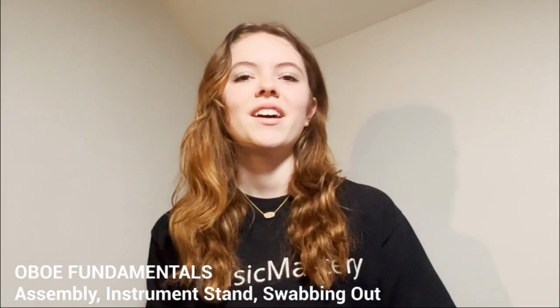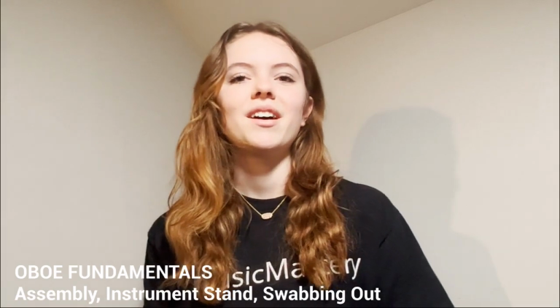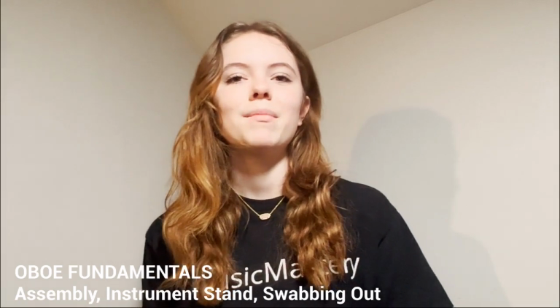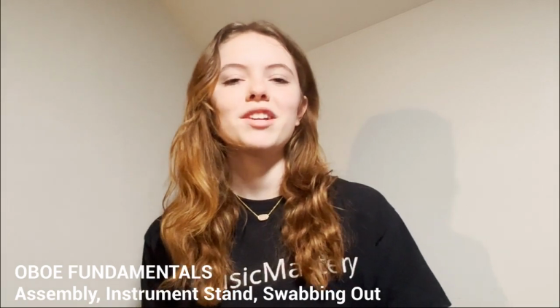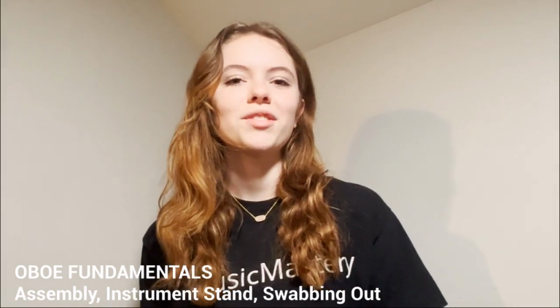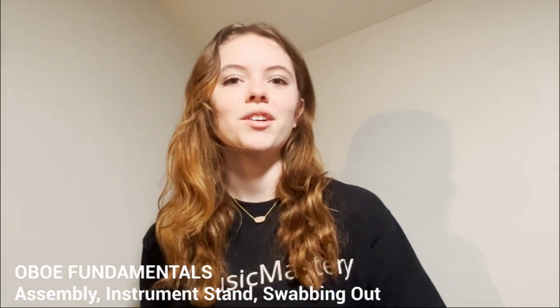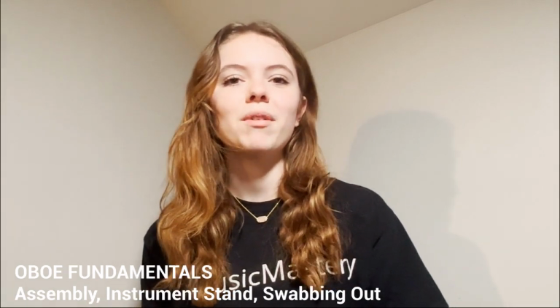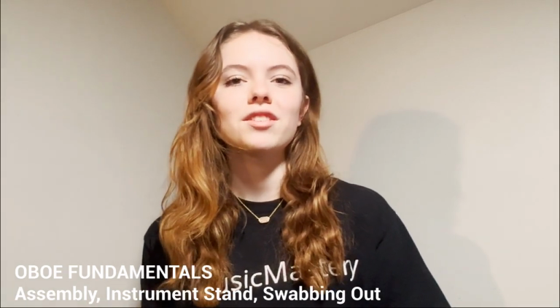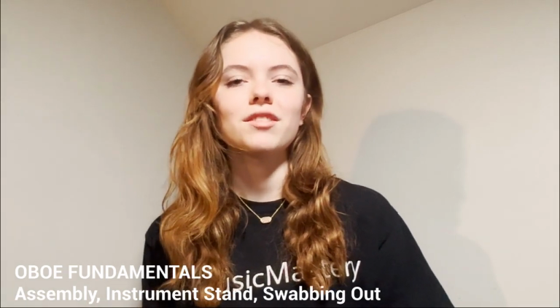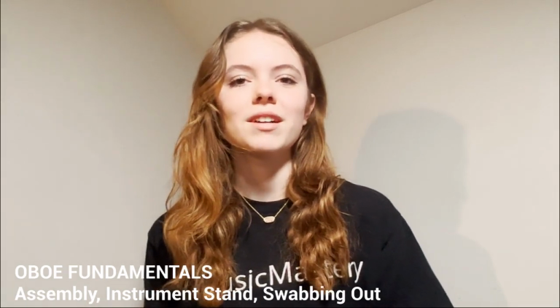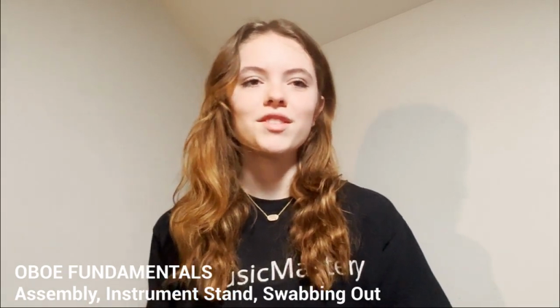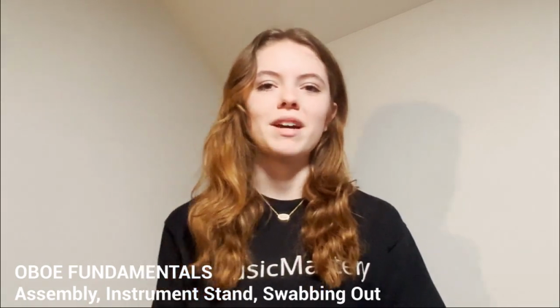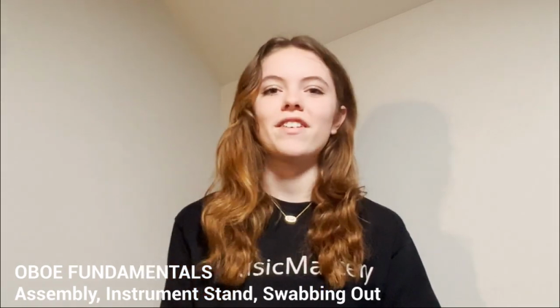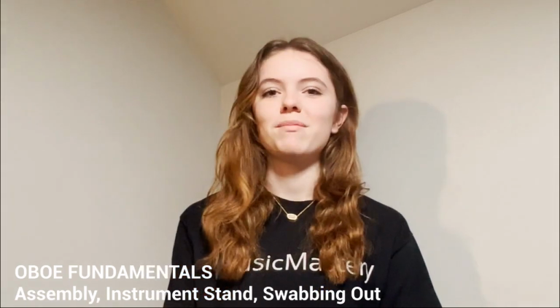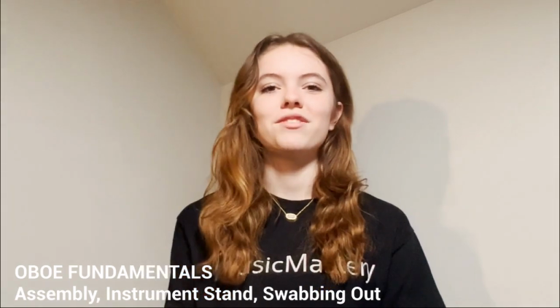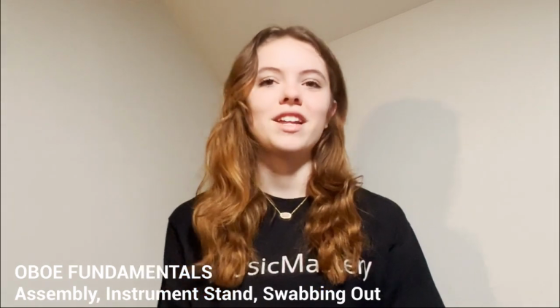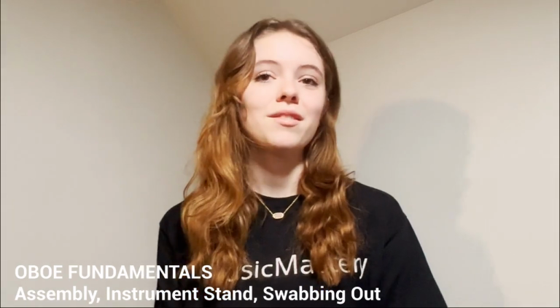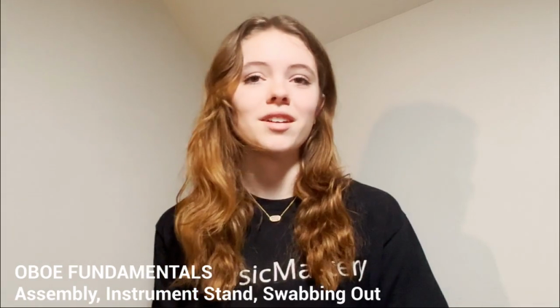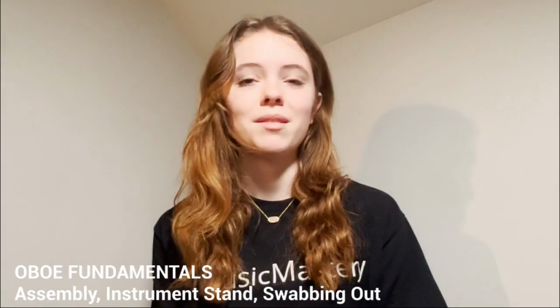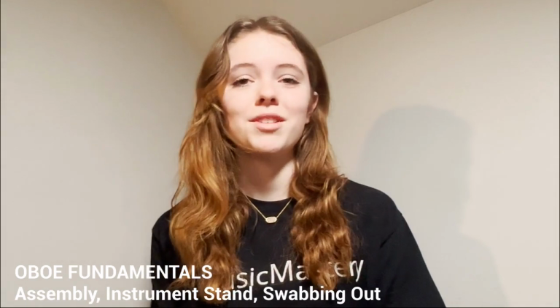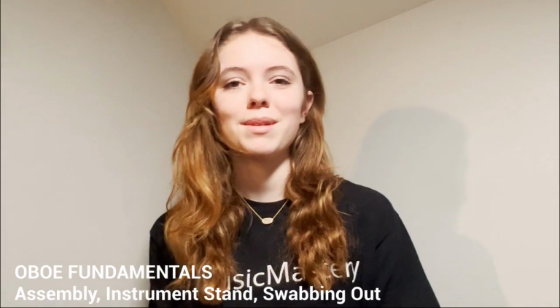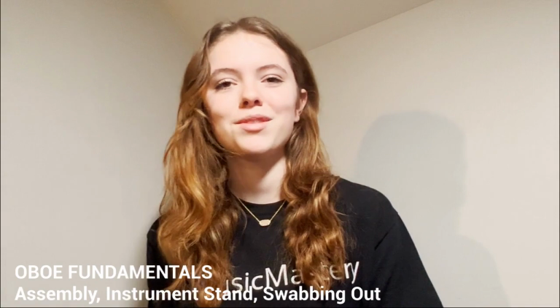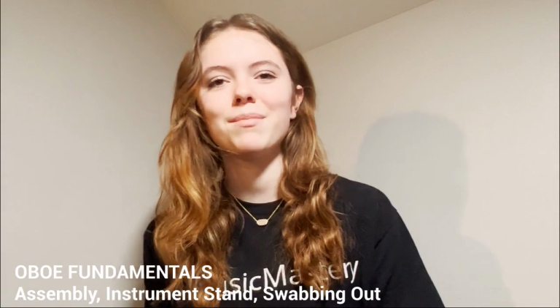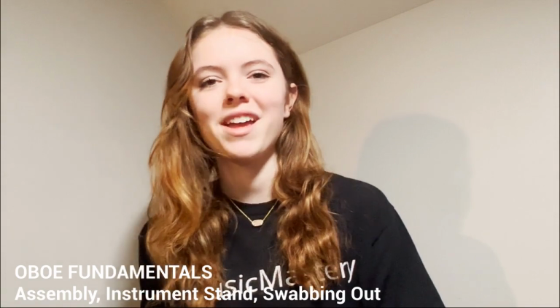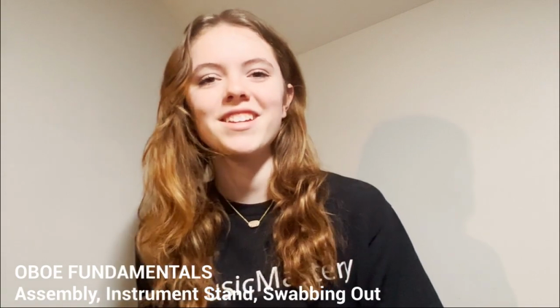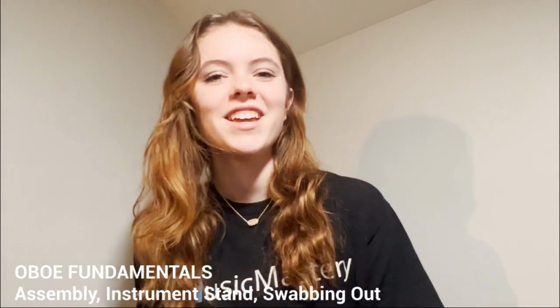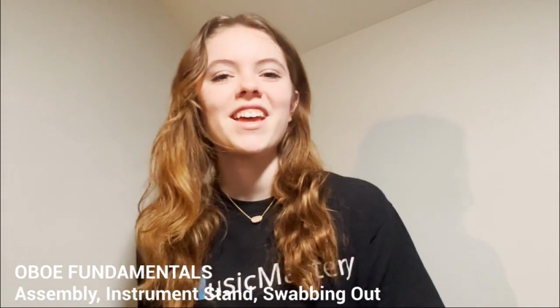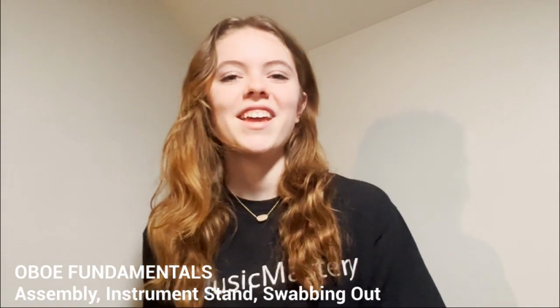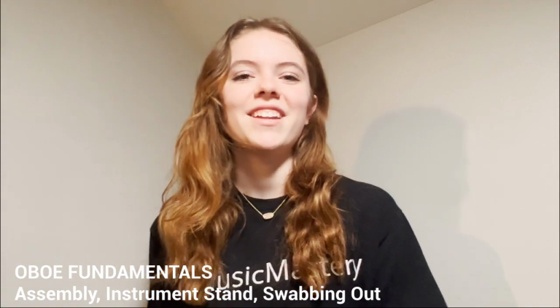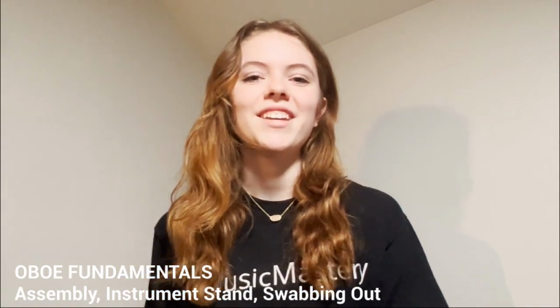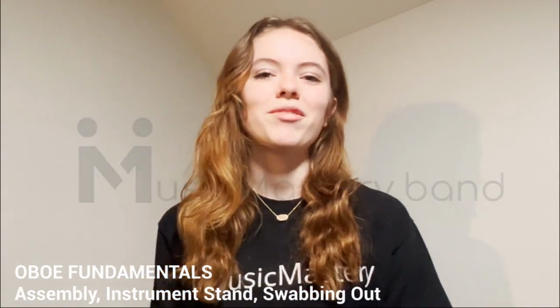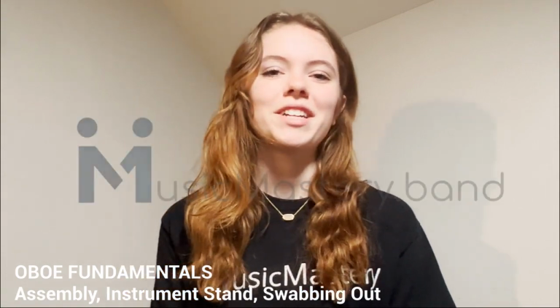Make sure to go watch the rest of my fundamental videos on musicmastery.band. Thanks for watching.